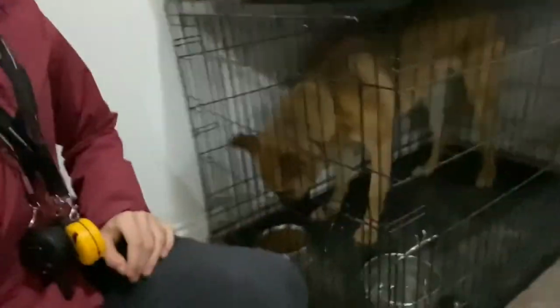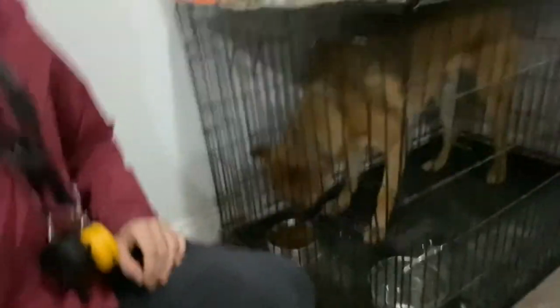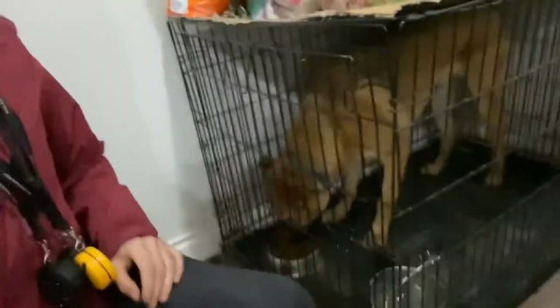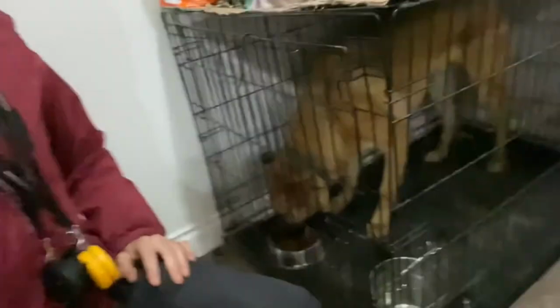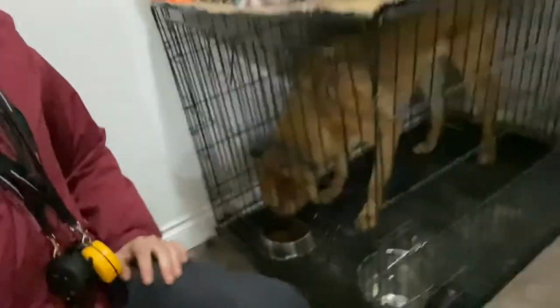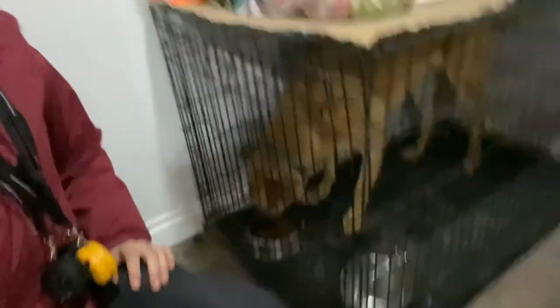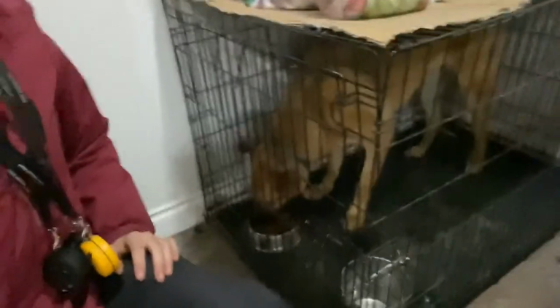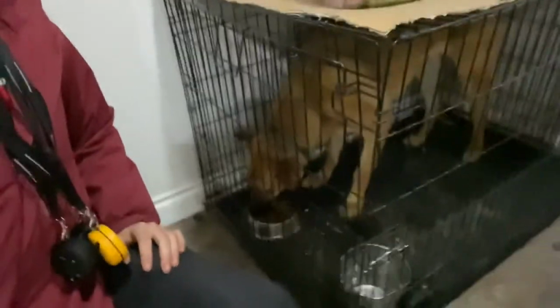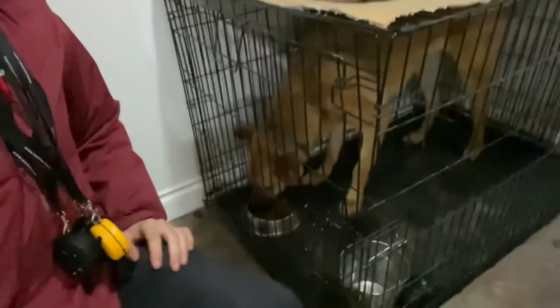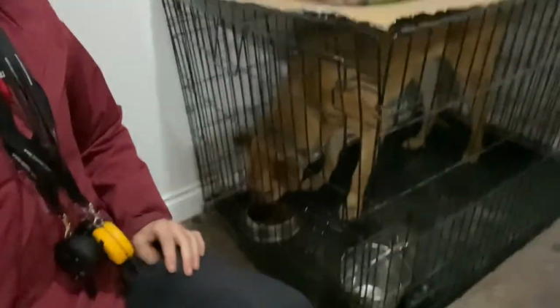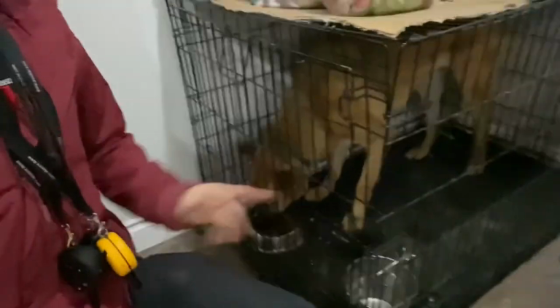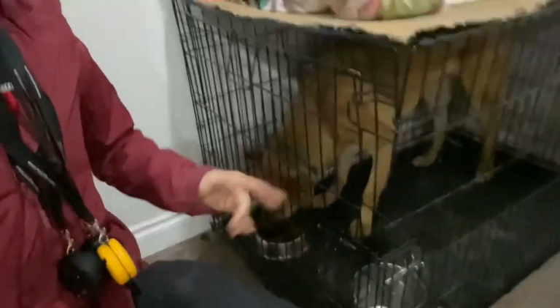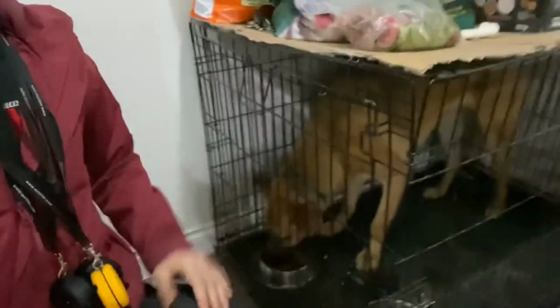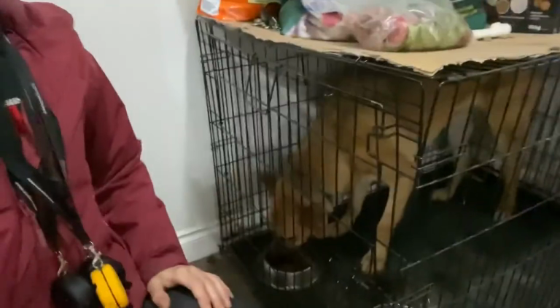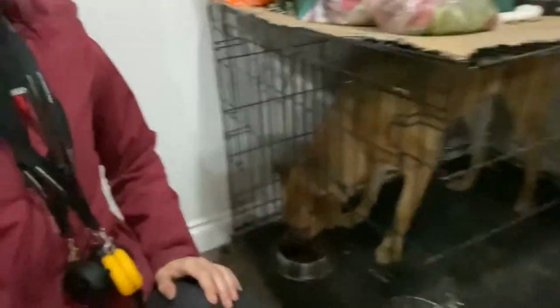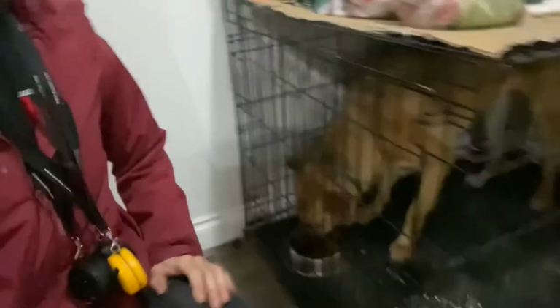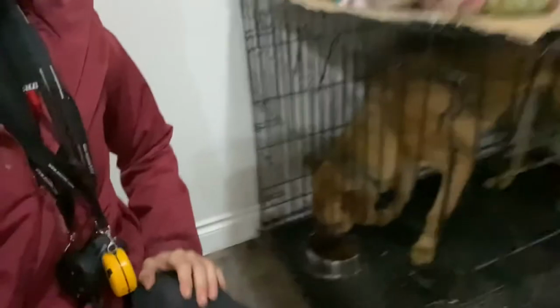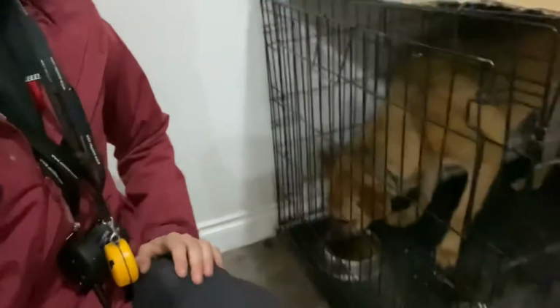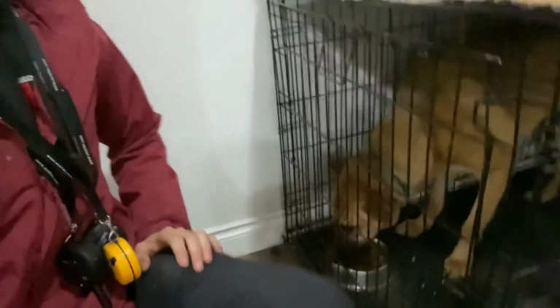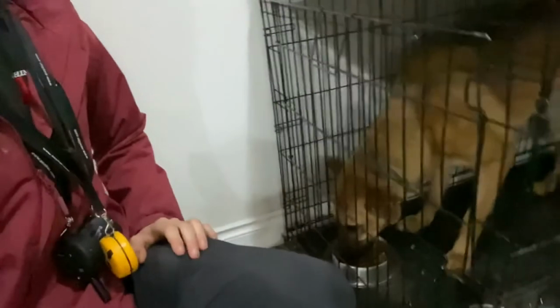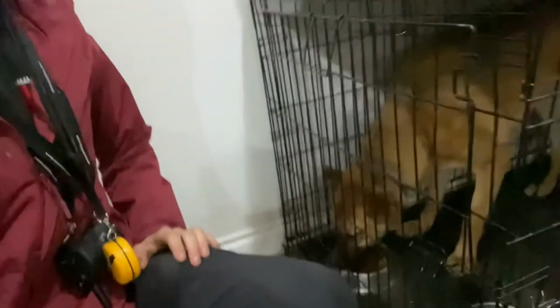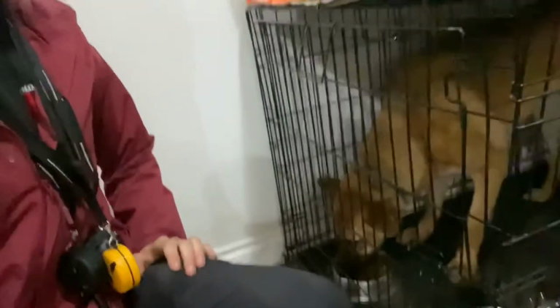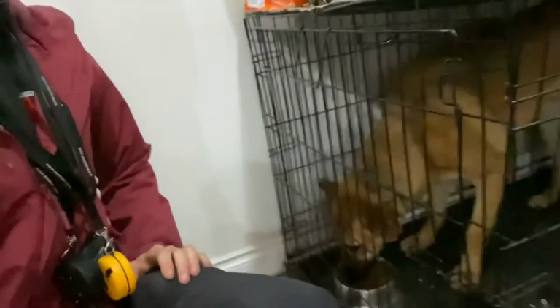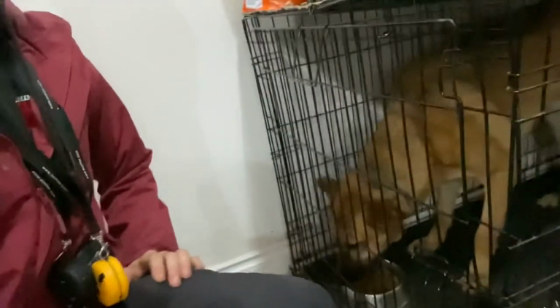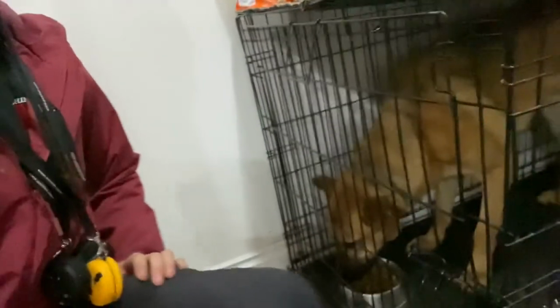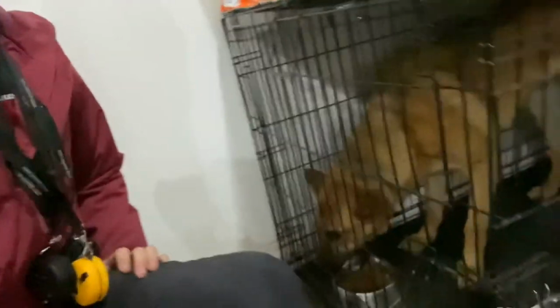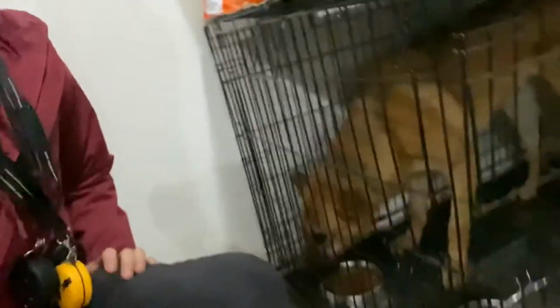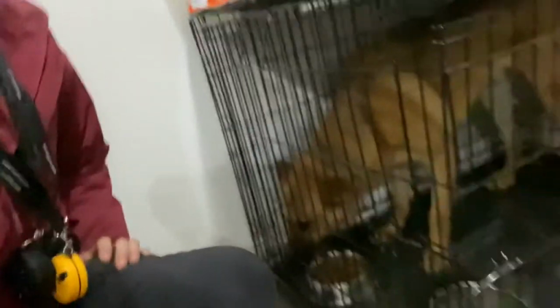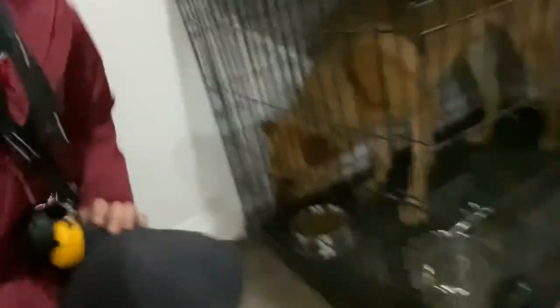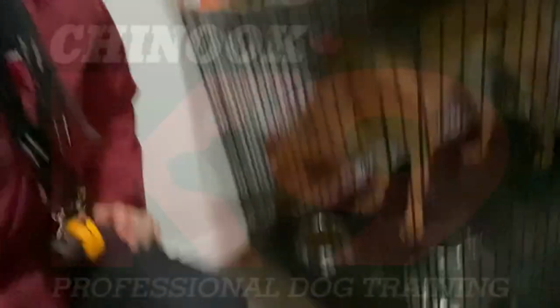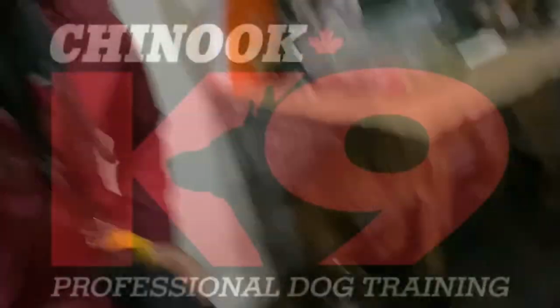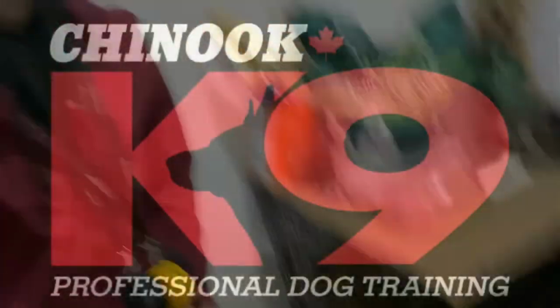Anyway, that's going to be our morning routine for Creed here. He's going to eat, and then he'll hang out for a little bit, and then we'll take him for a walk and do some training.